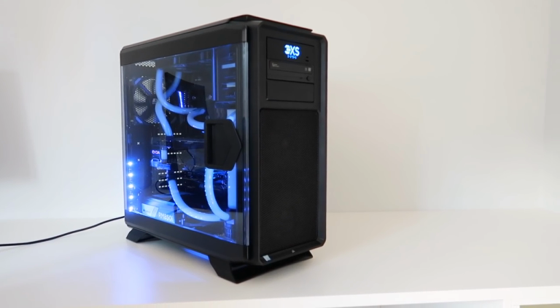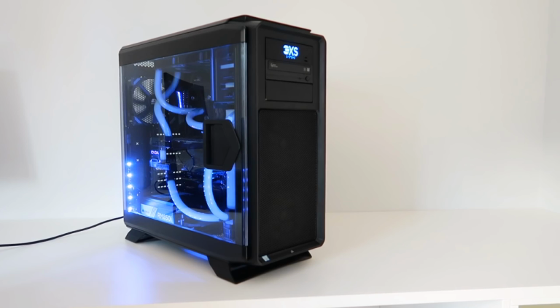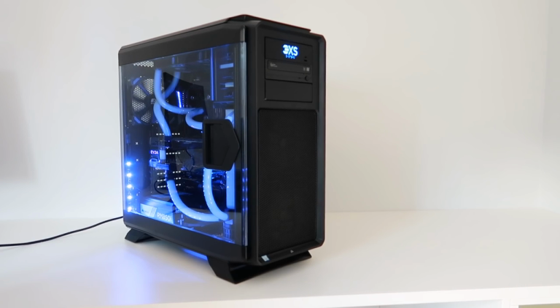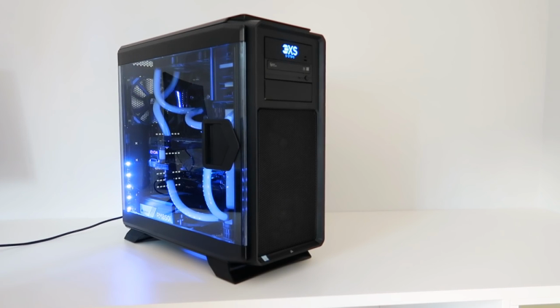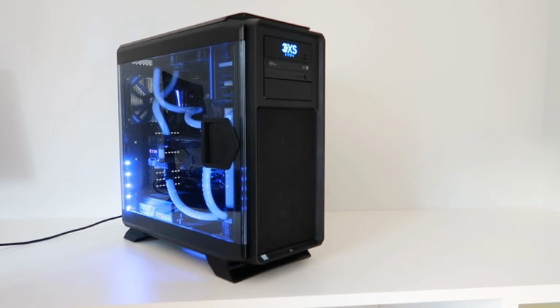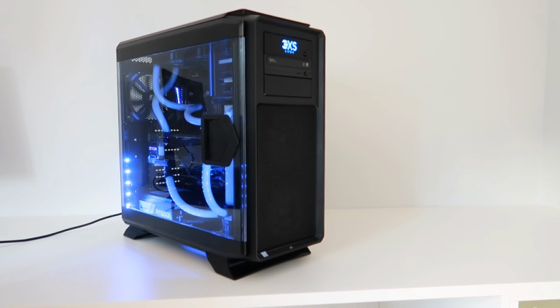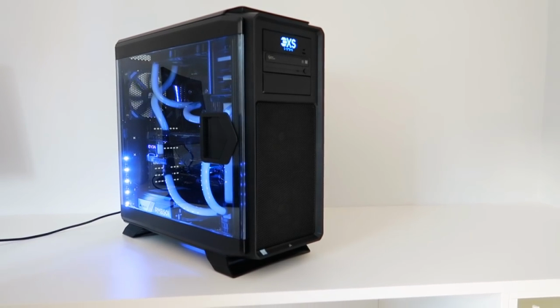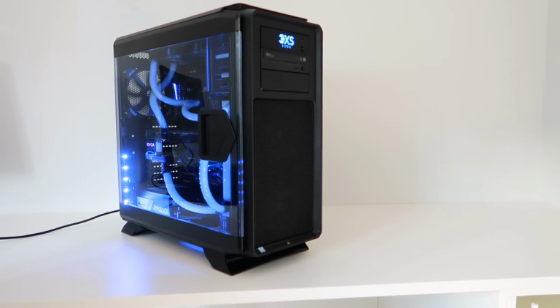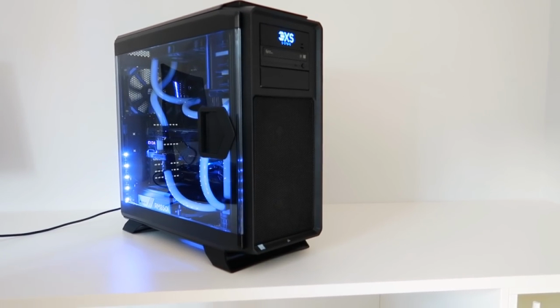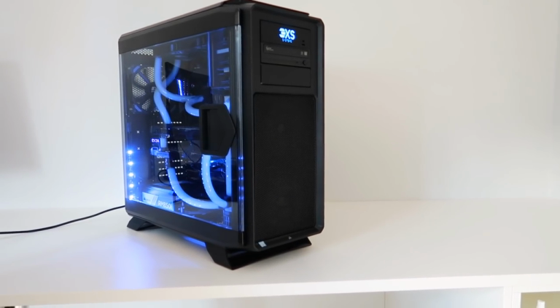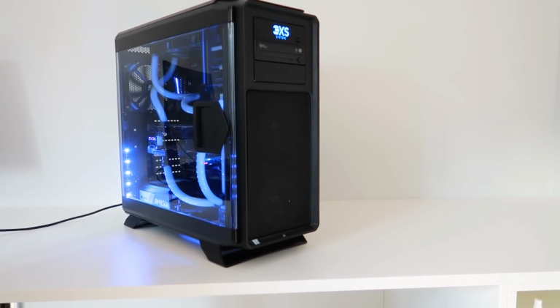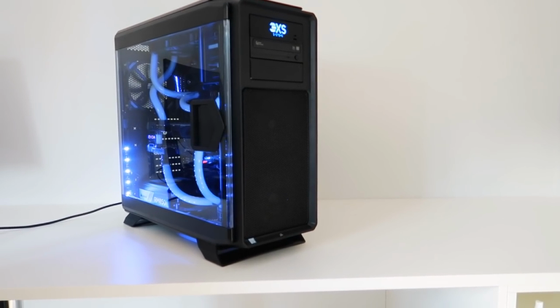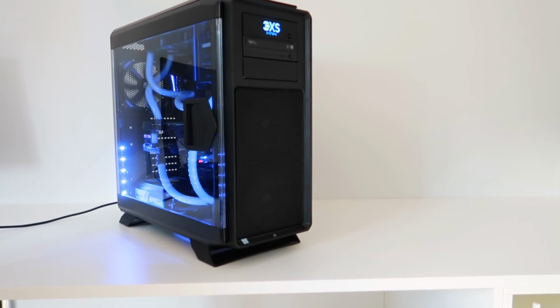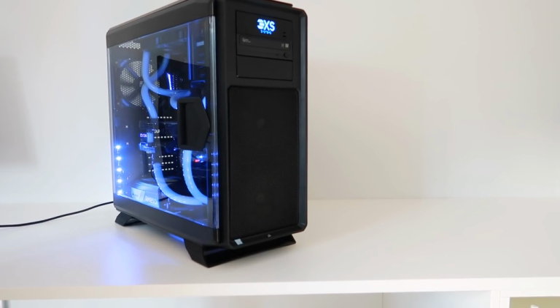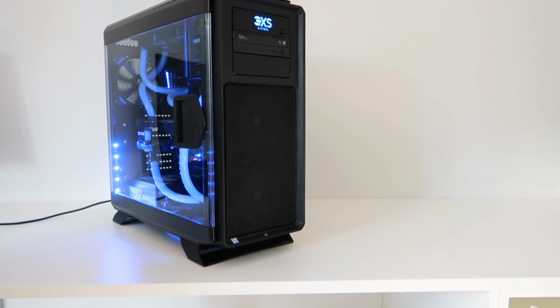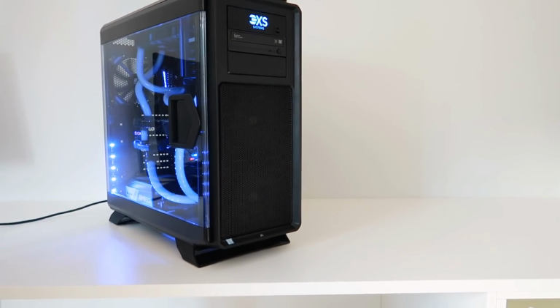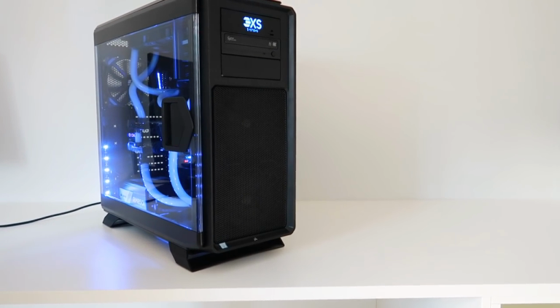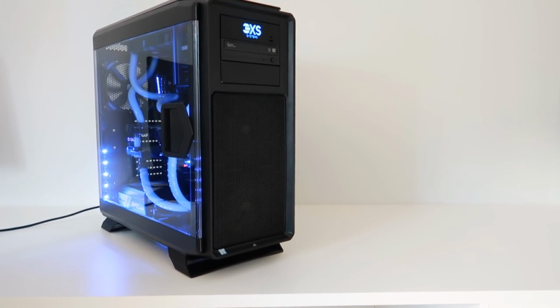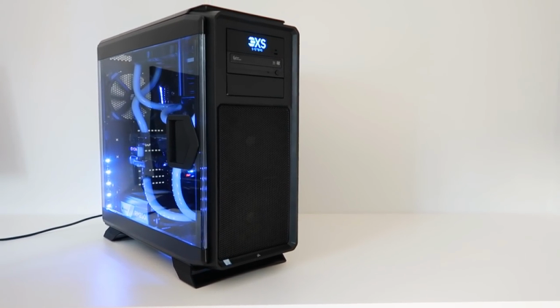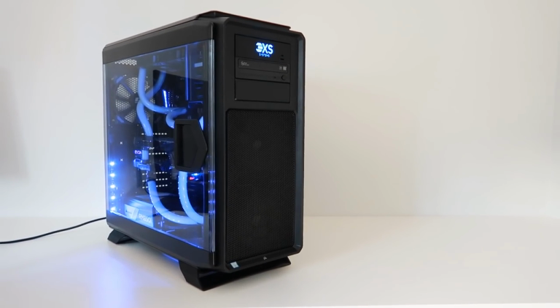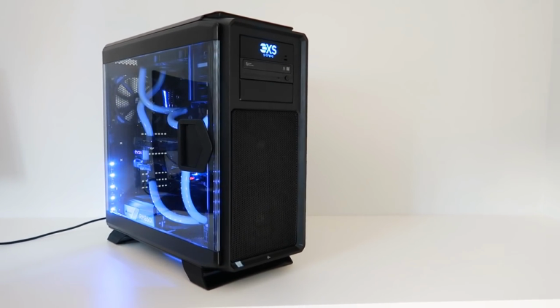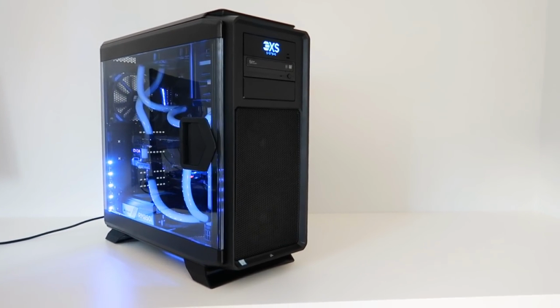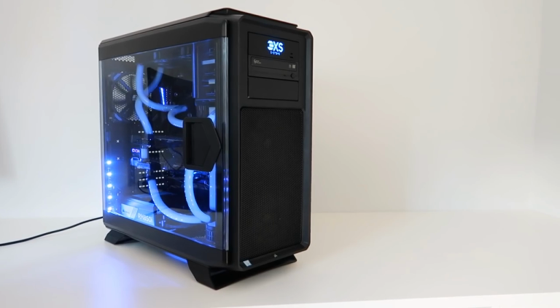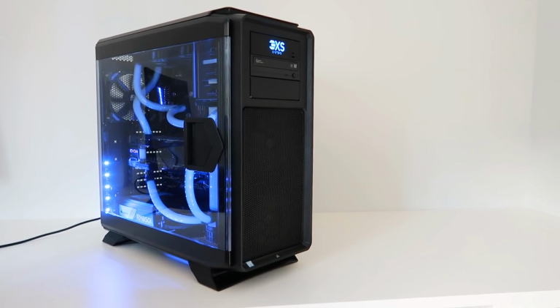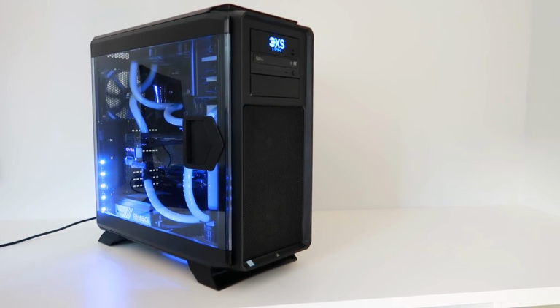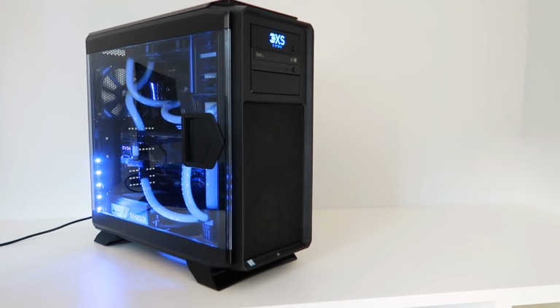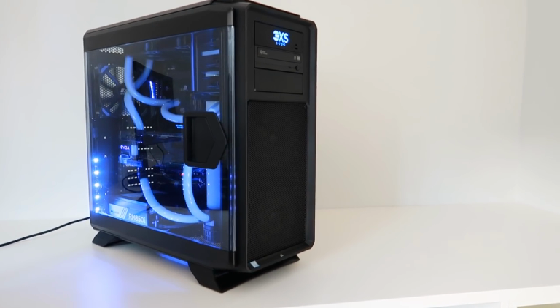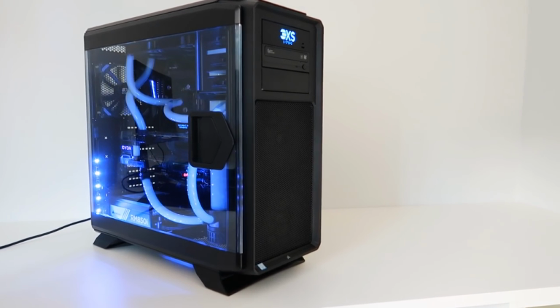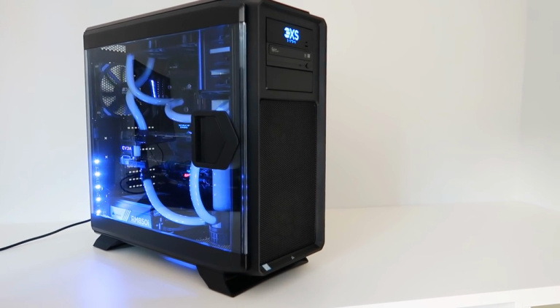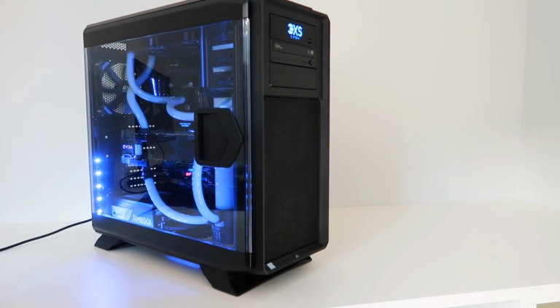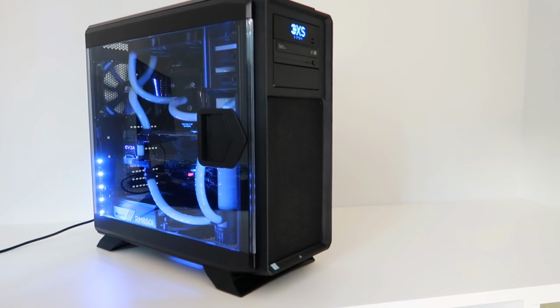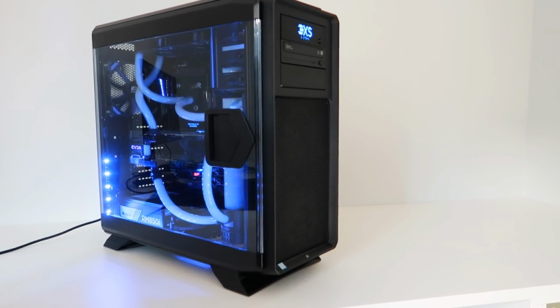Later on in the video, you're going to see me play Battlefield 1 at 8K resolution, and we'll get onto that in just a little bit.